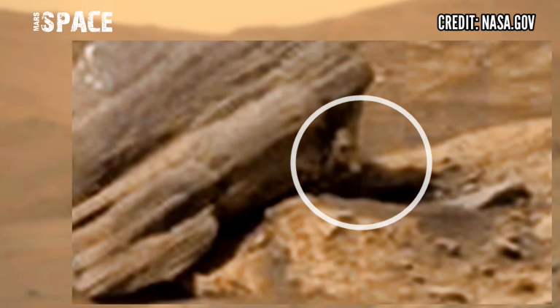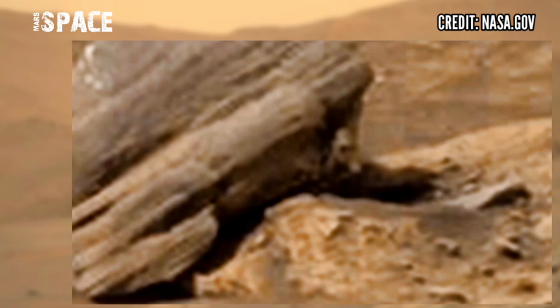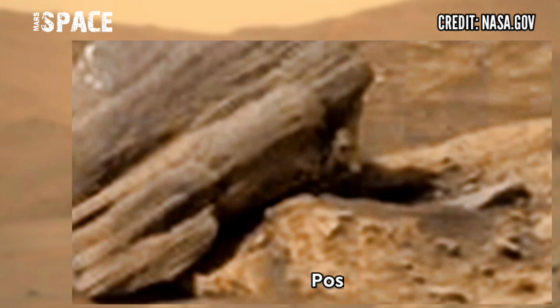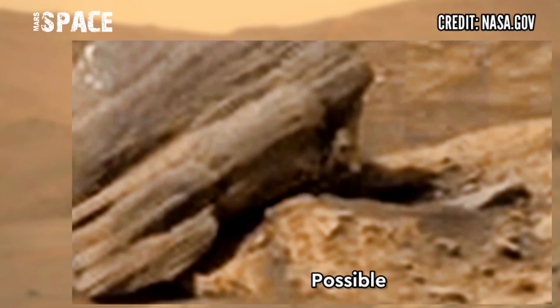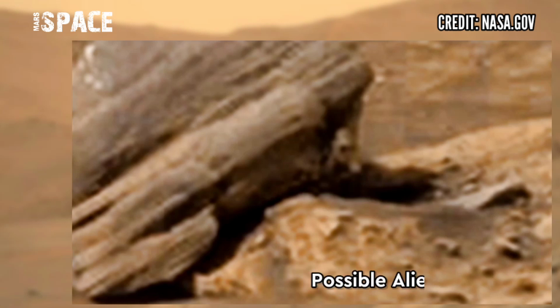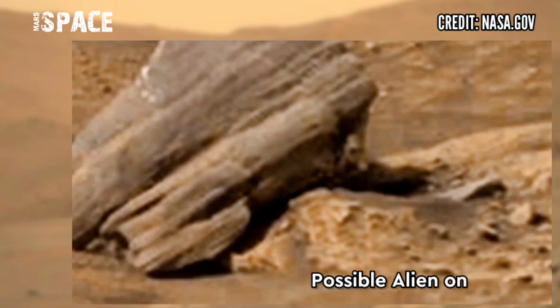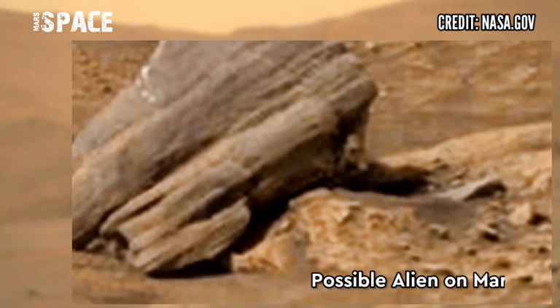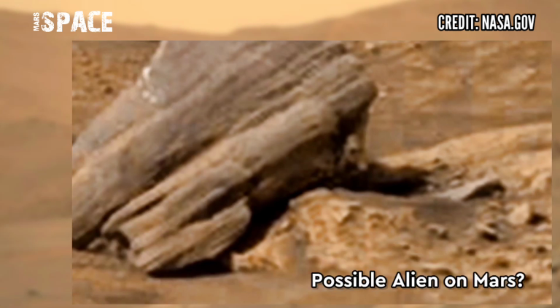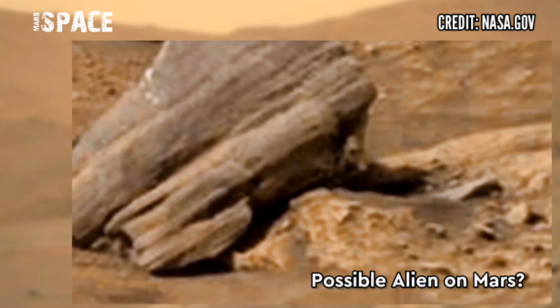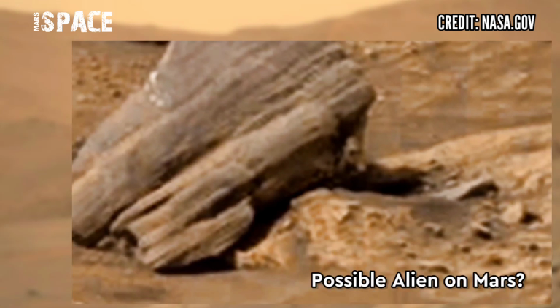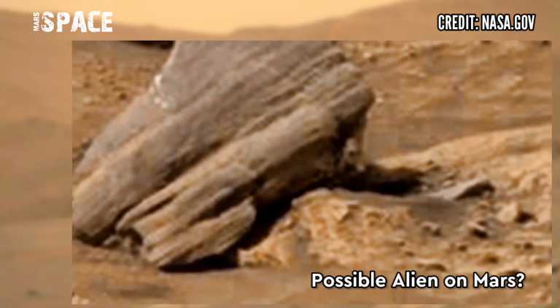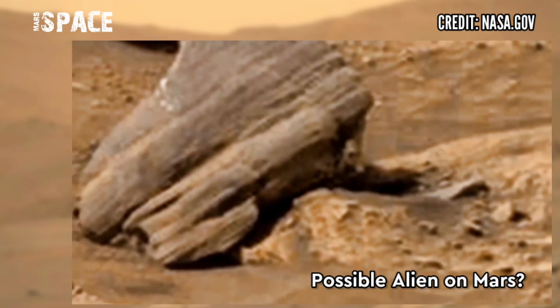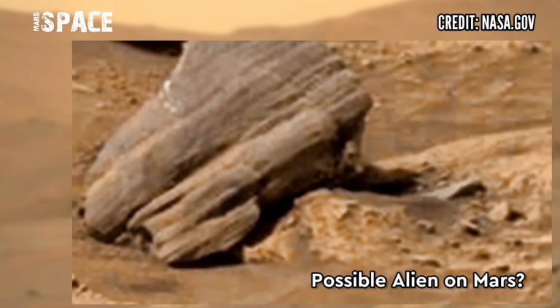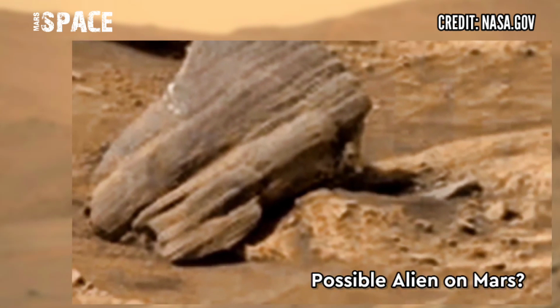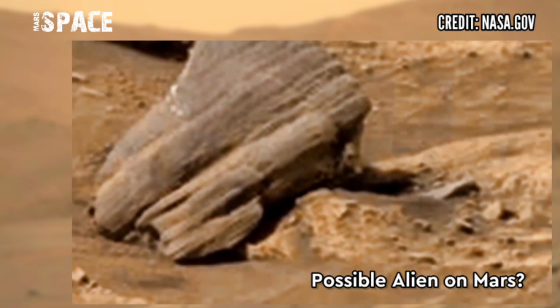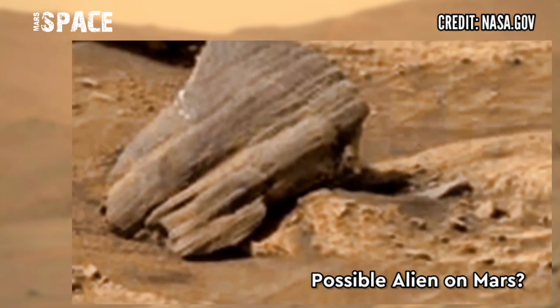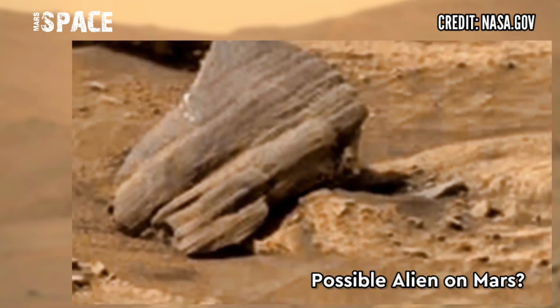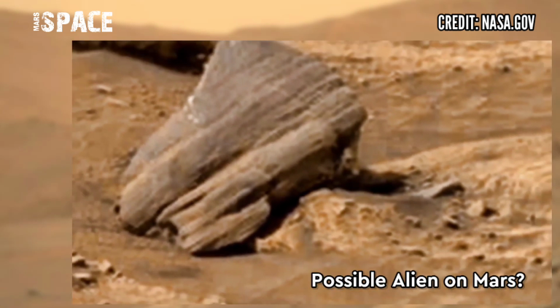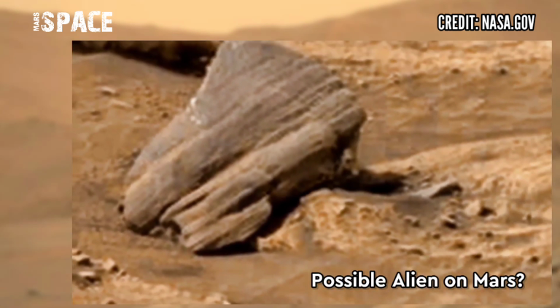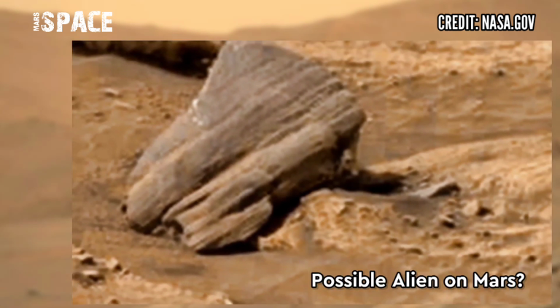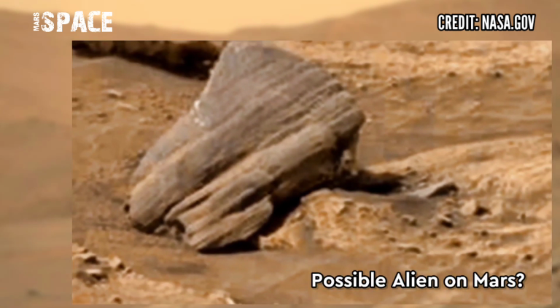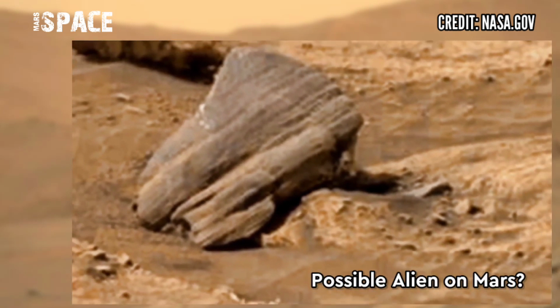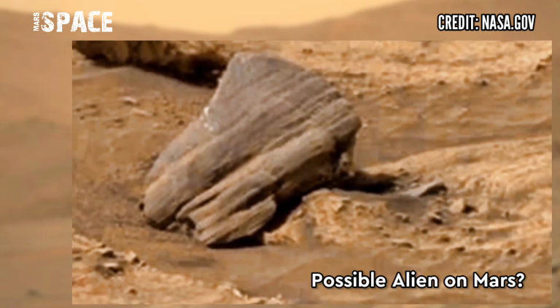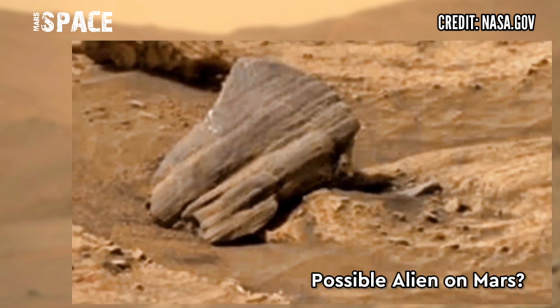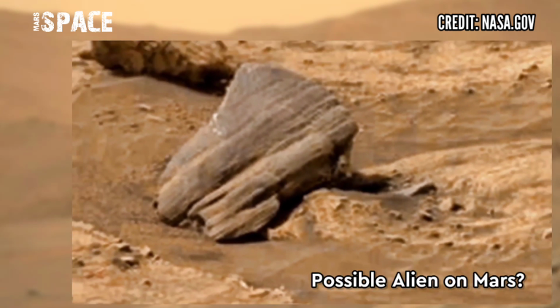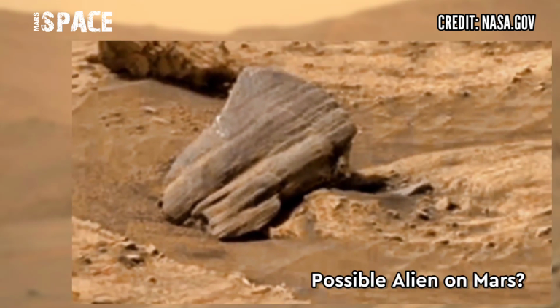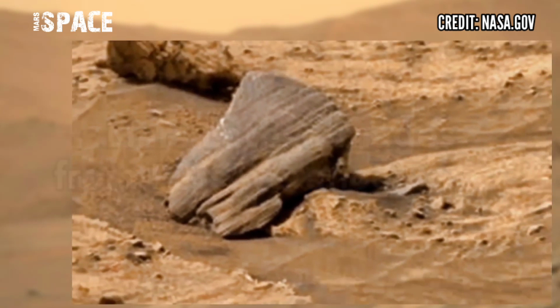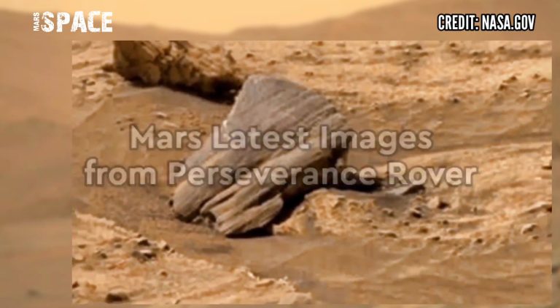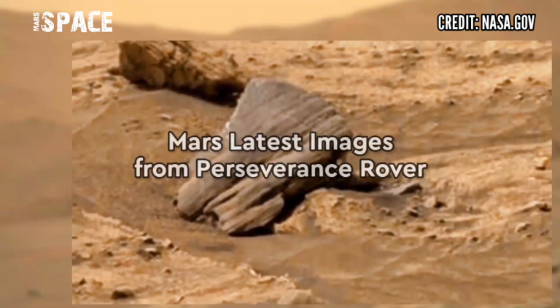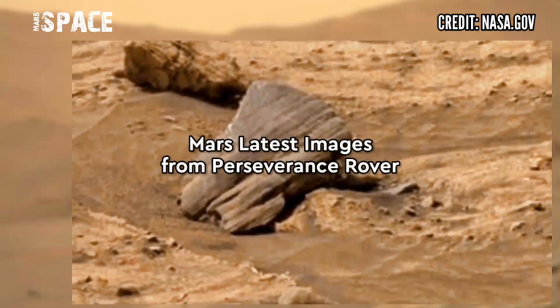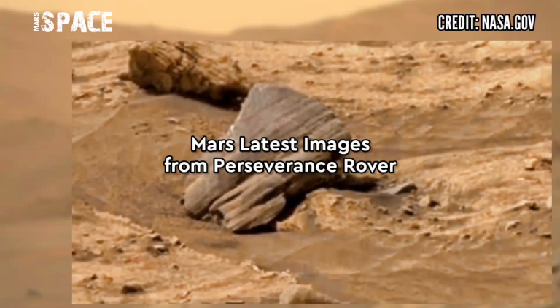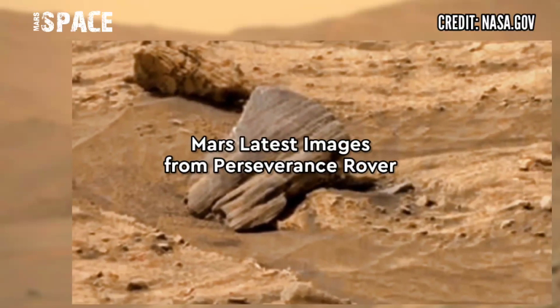Possible alien on Mars? Or just a natural formation? What do you say about it?